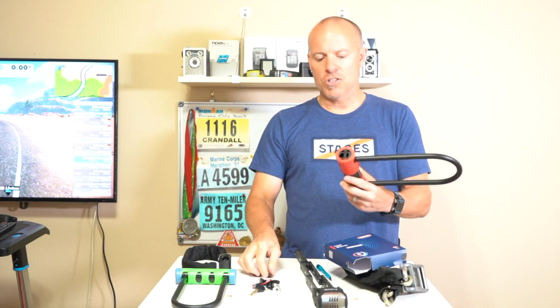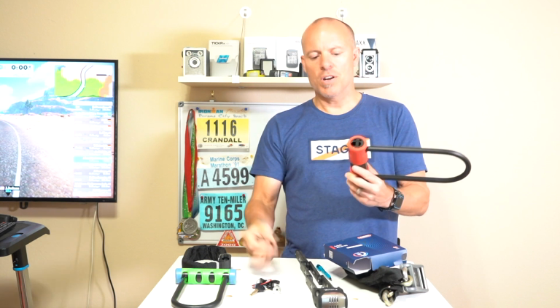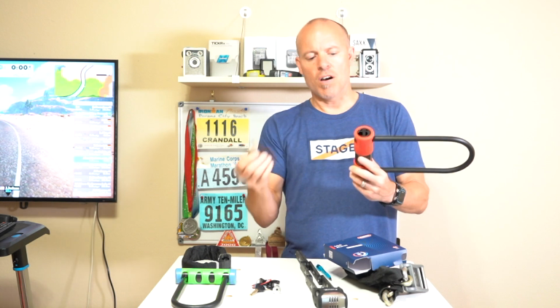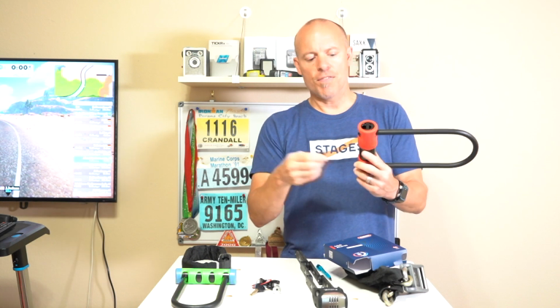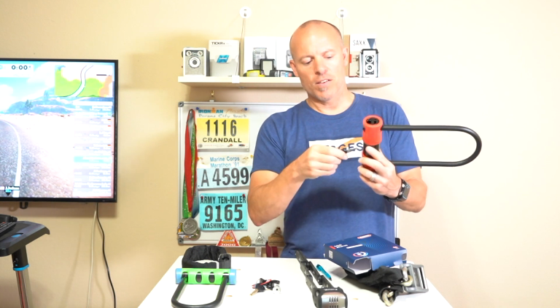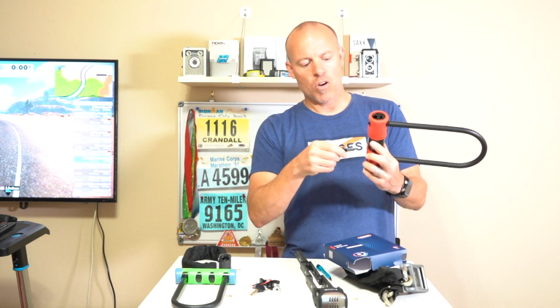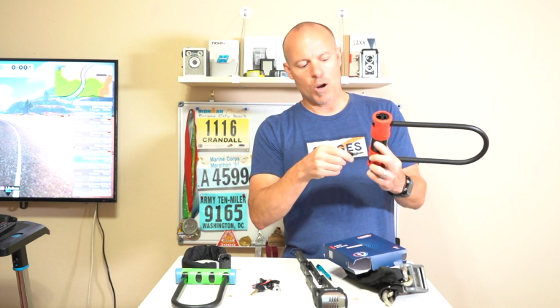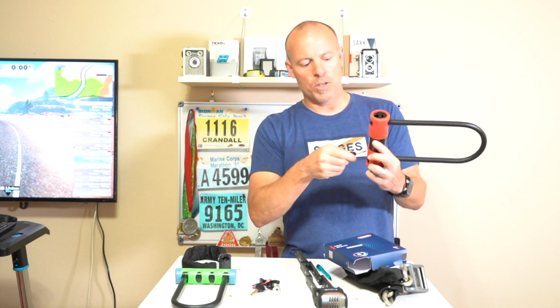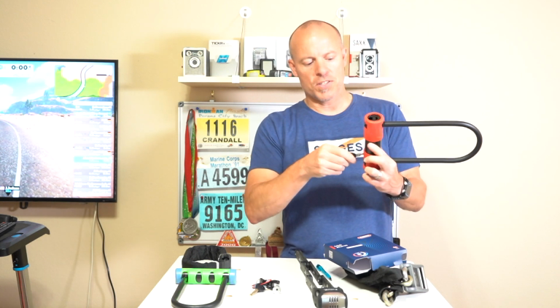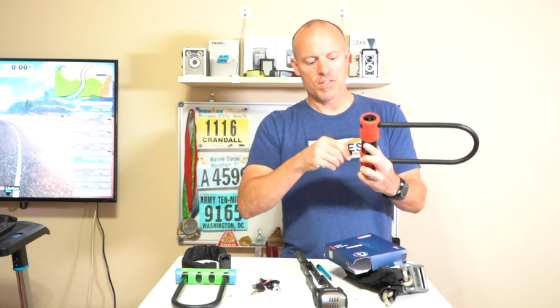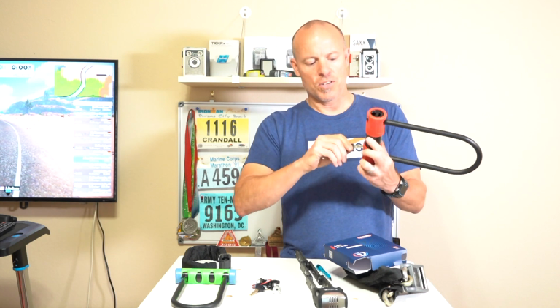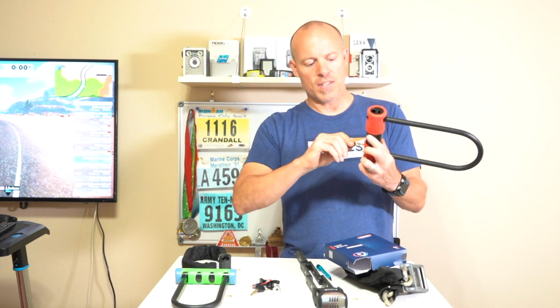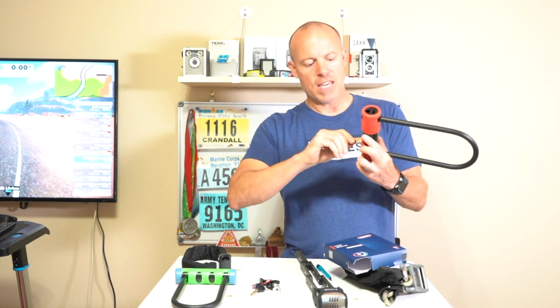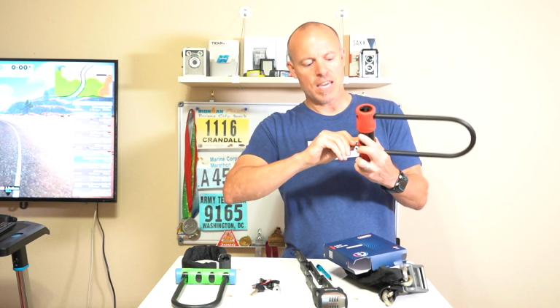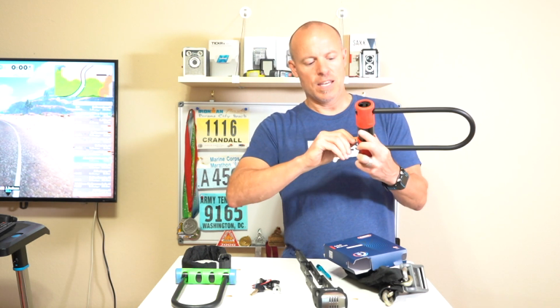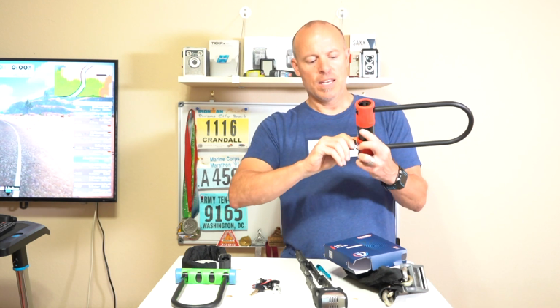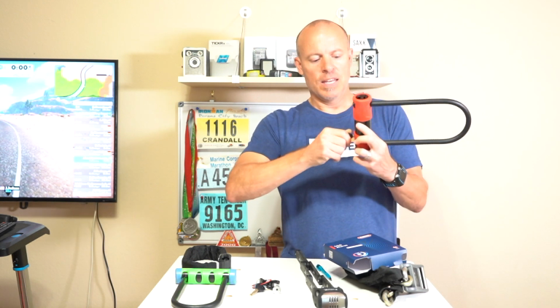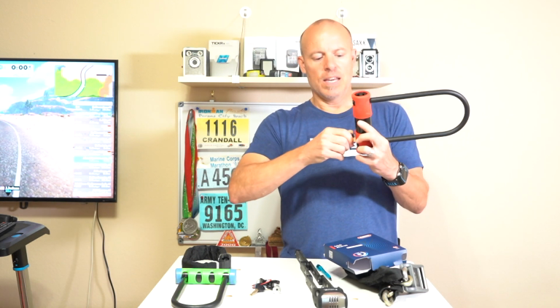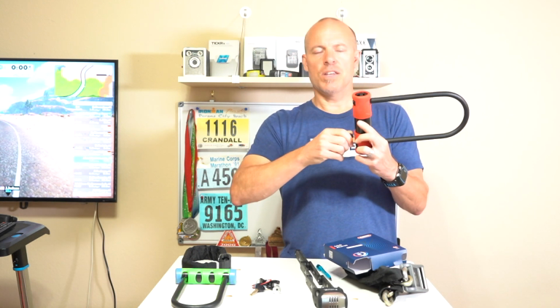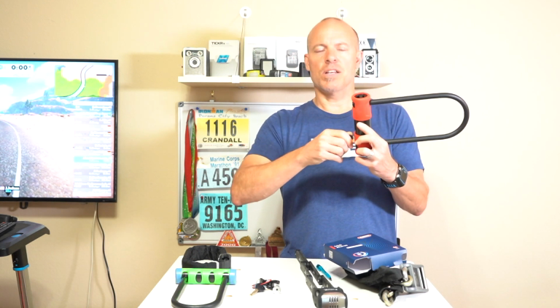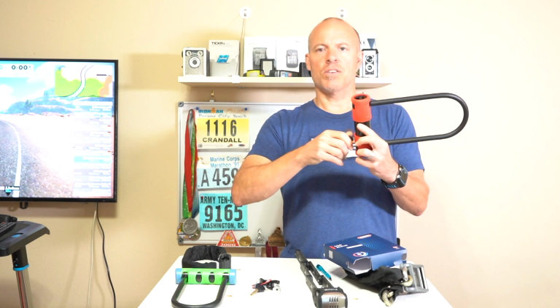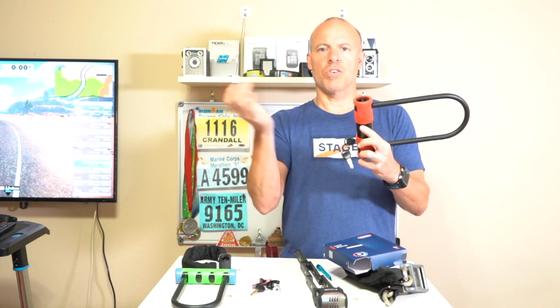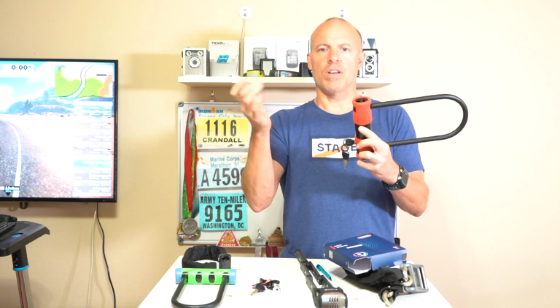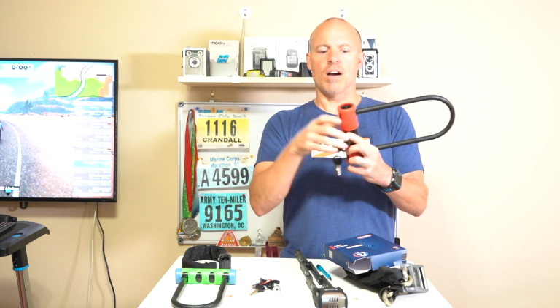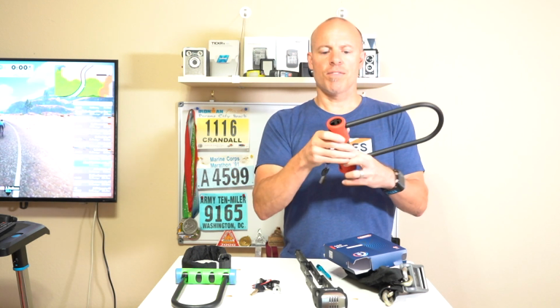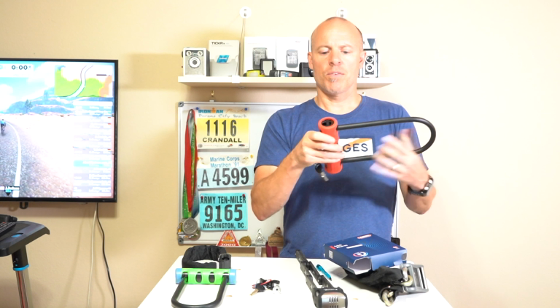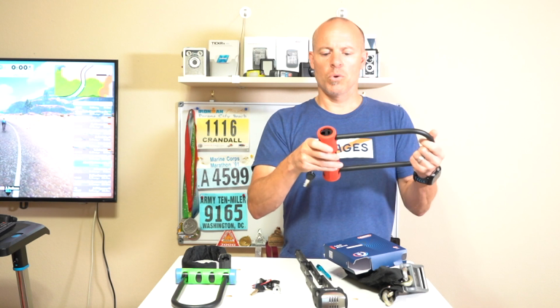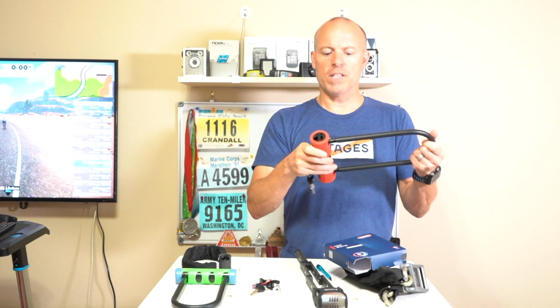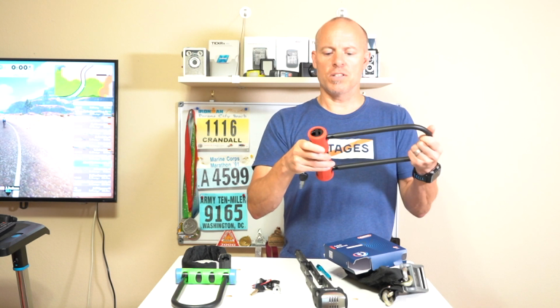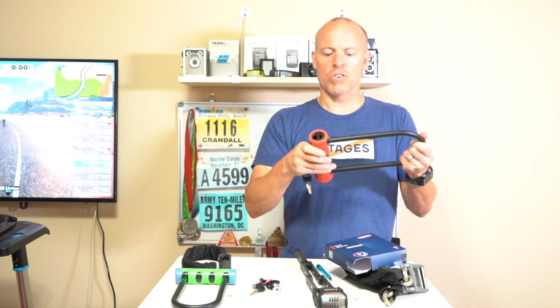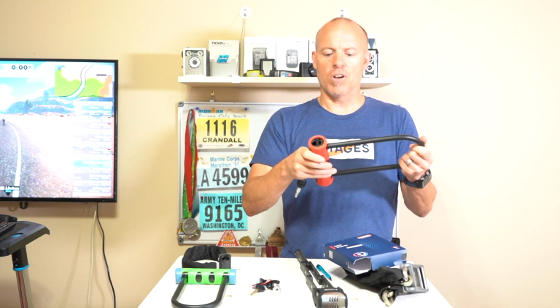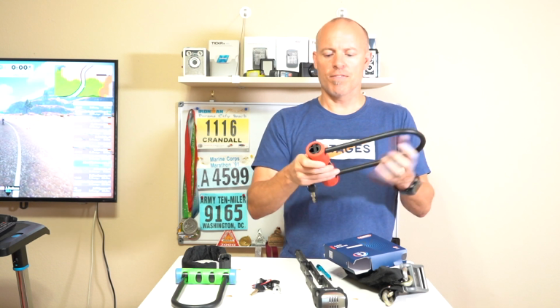To turn off the alarm, you just insert the key and then you can turn it off. Real easy to turn off.